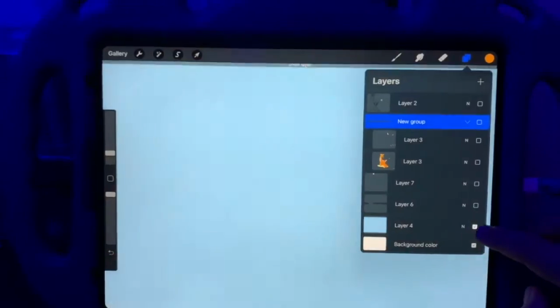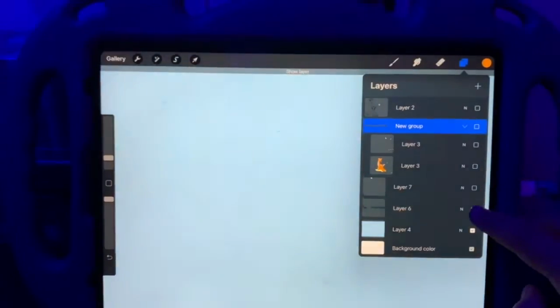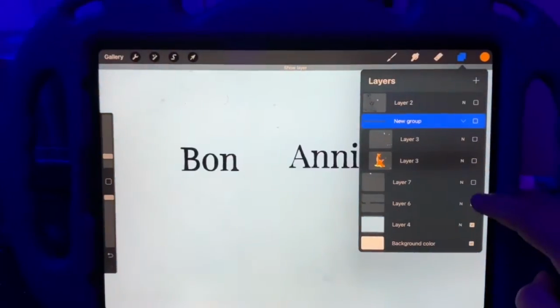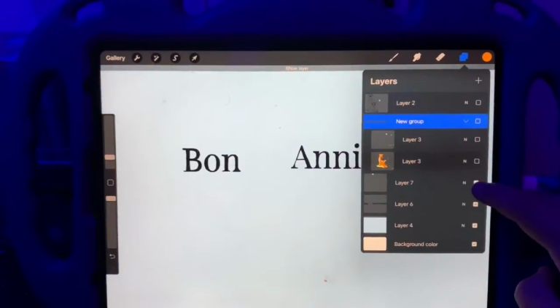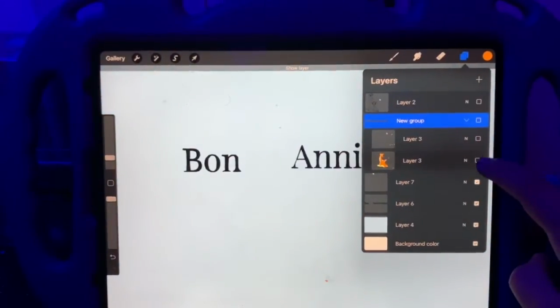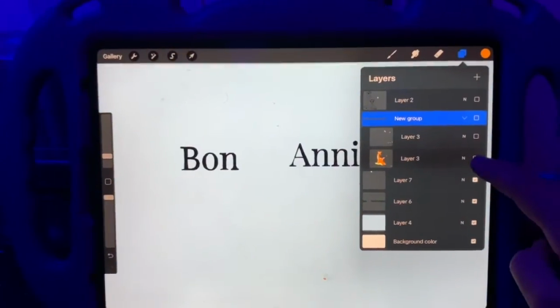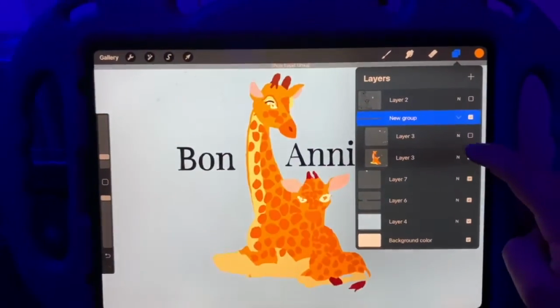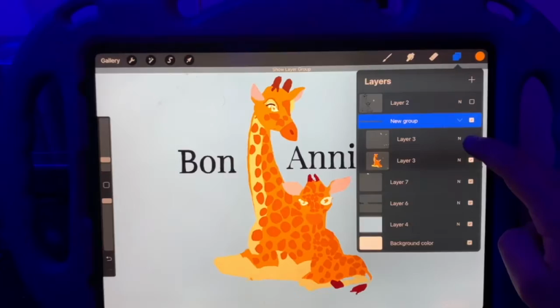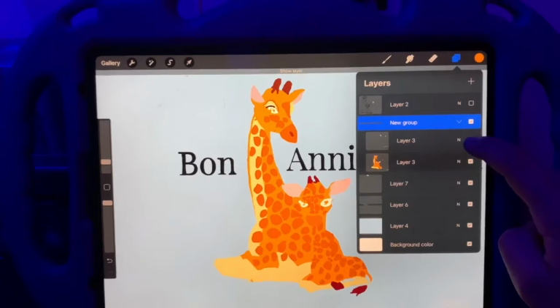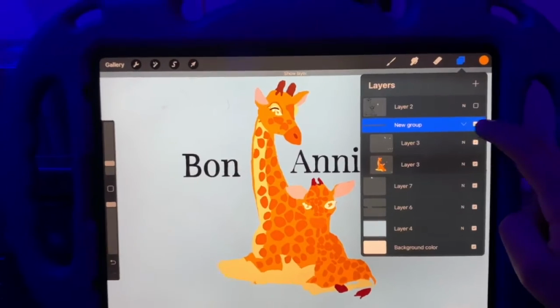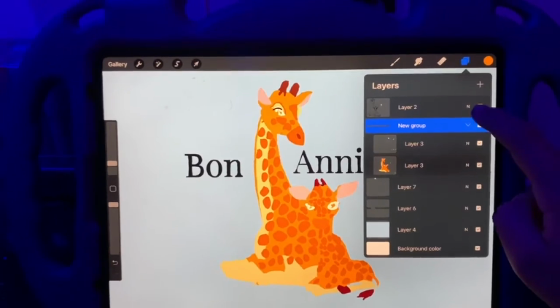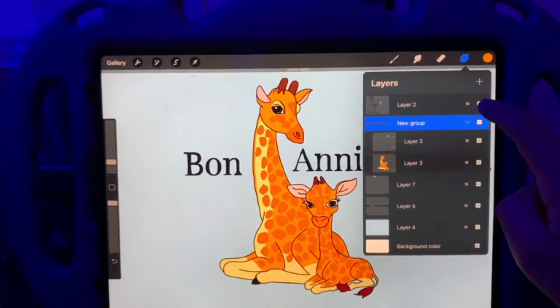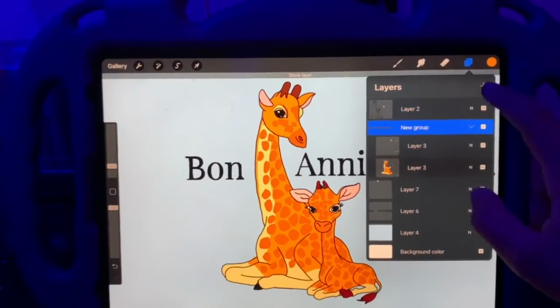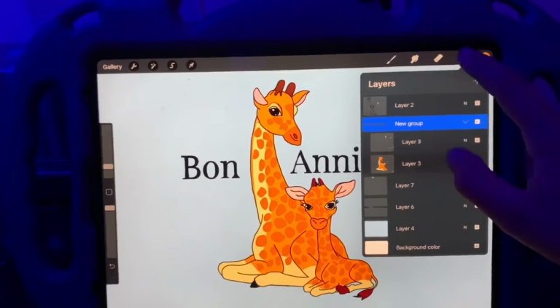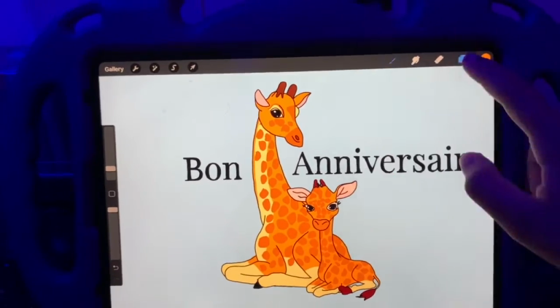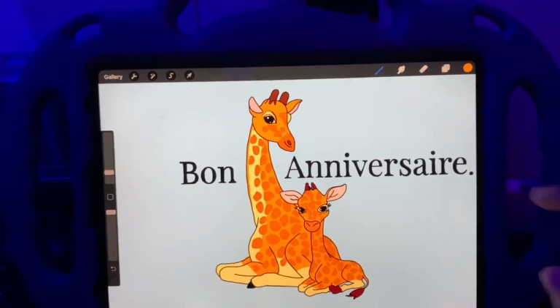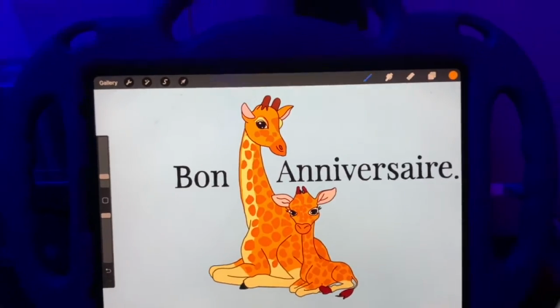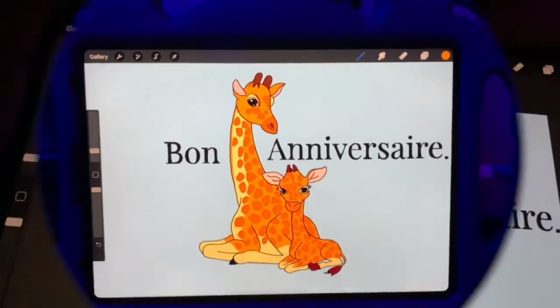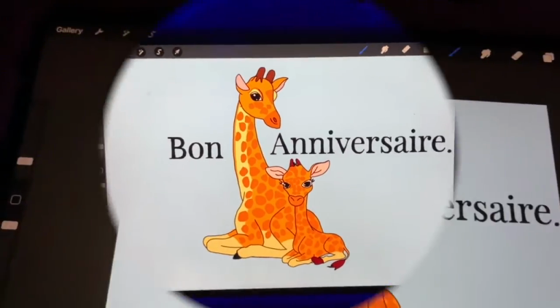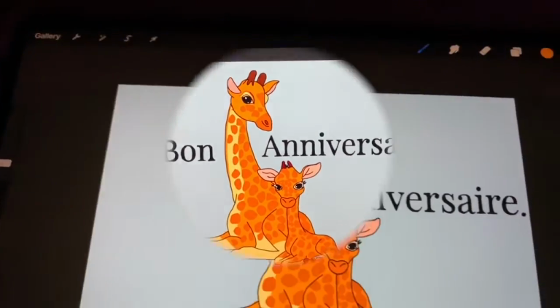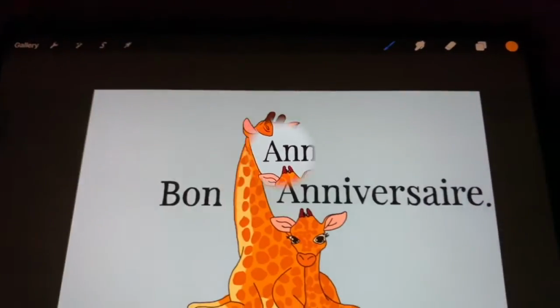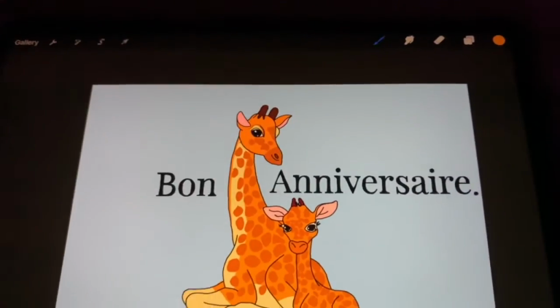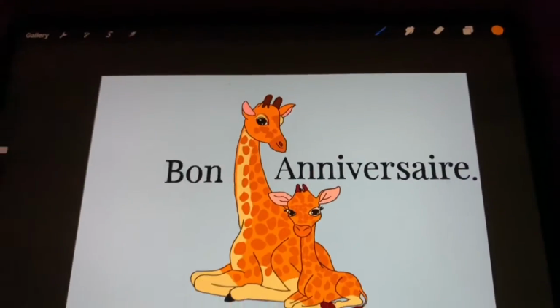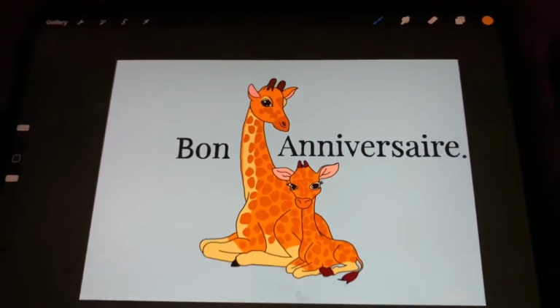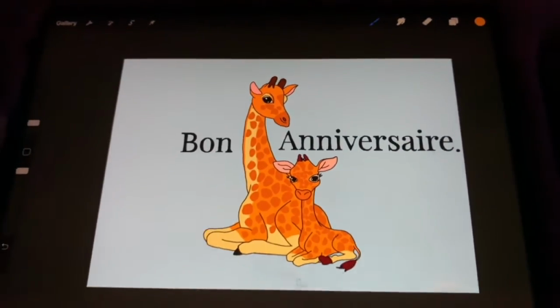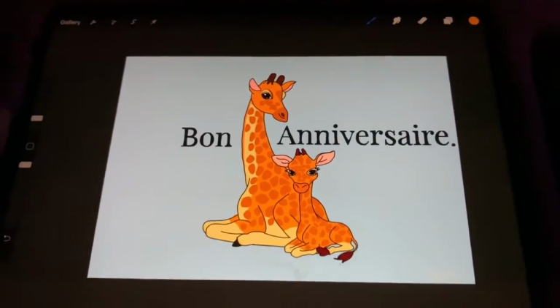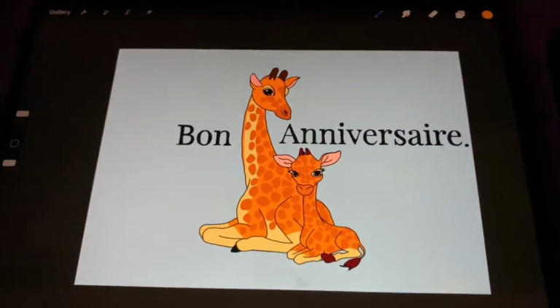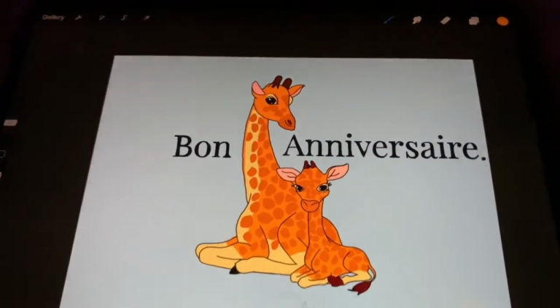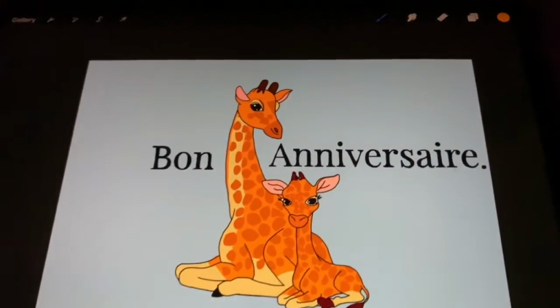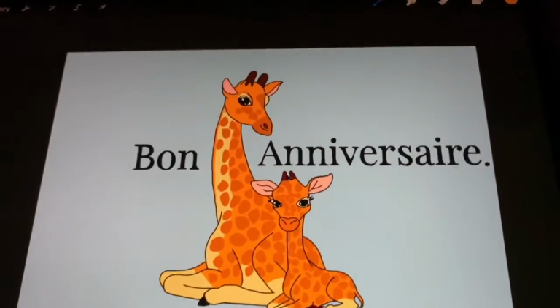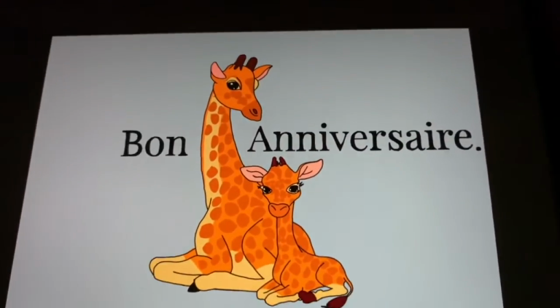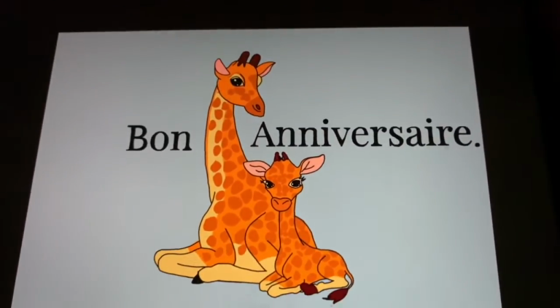This is the final product for the digital card for my baby cousin and I'm really glad with the way it turned out. It's super colorful.